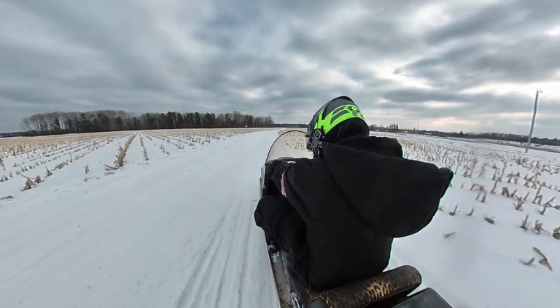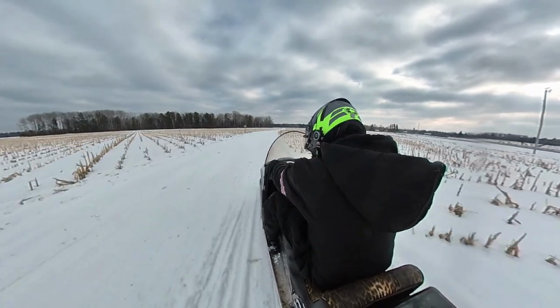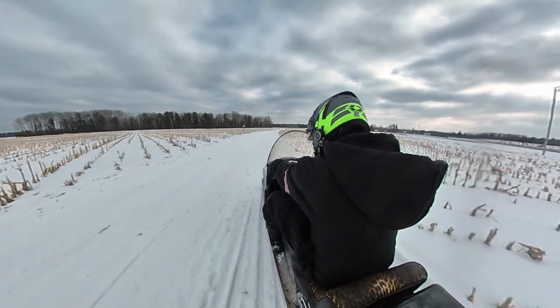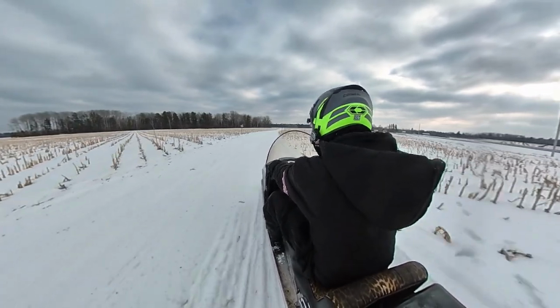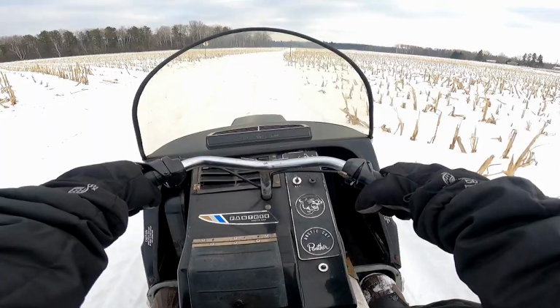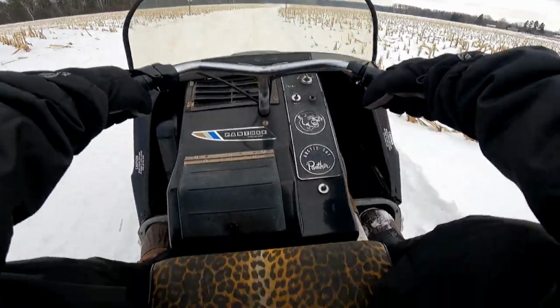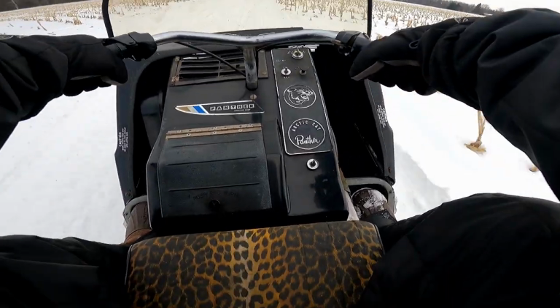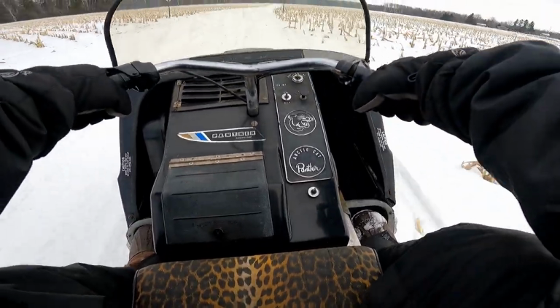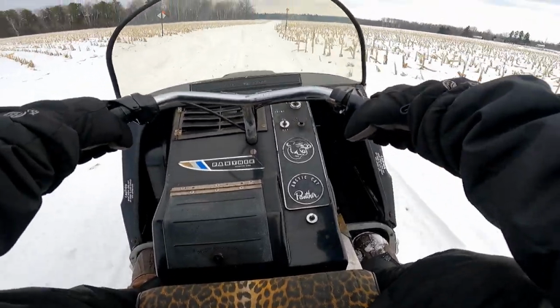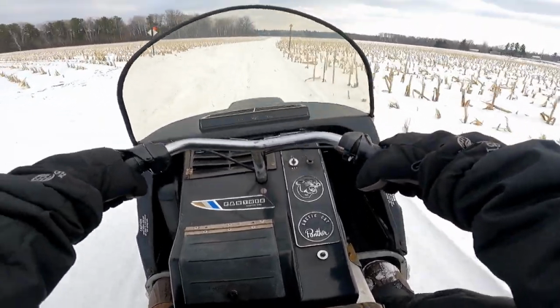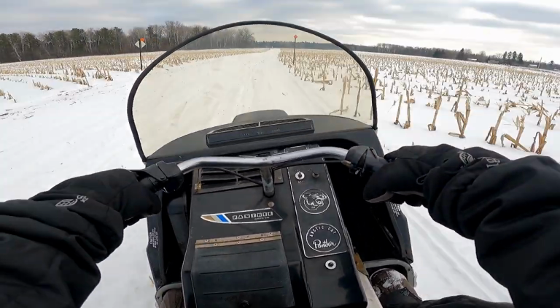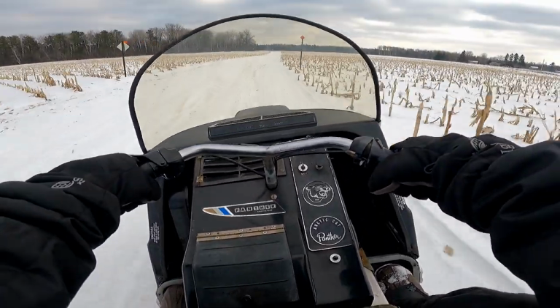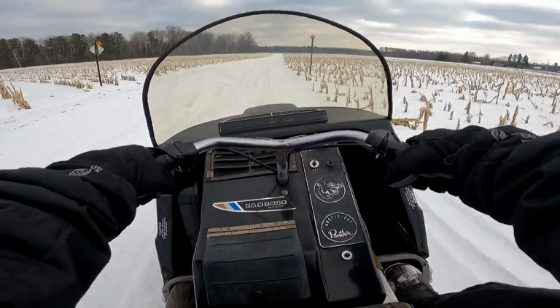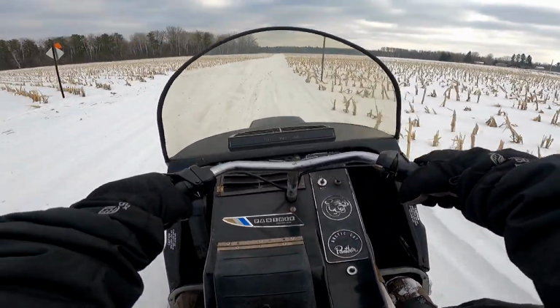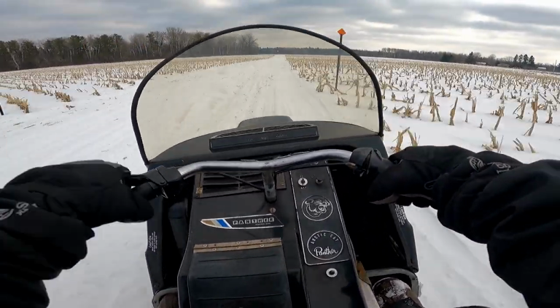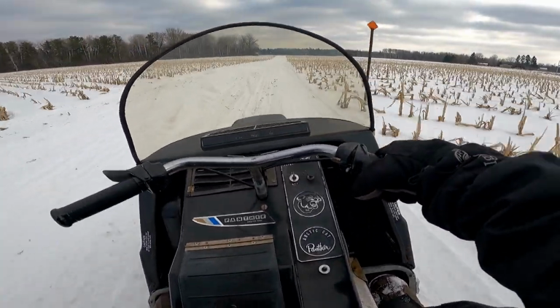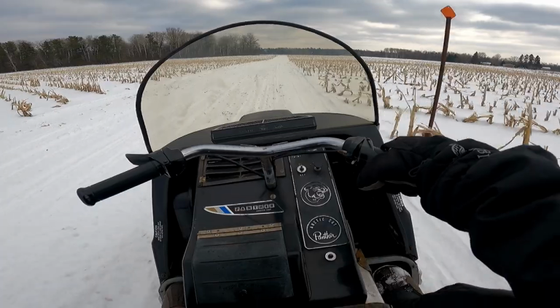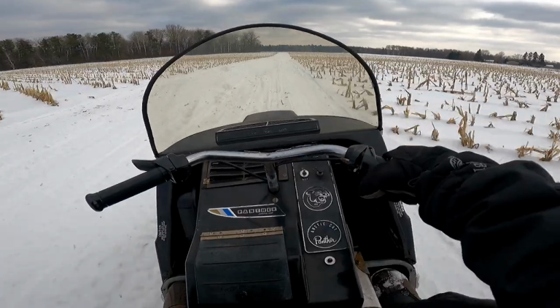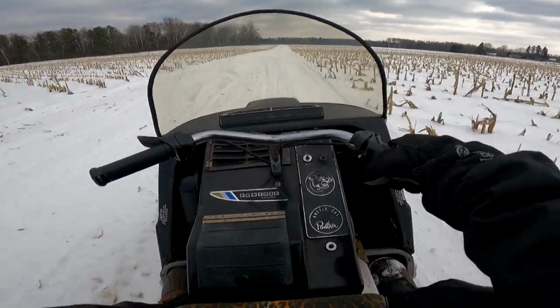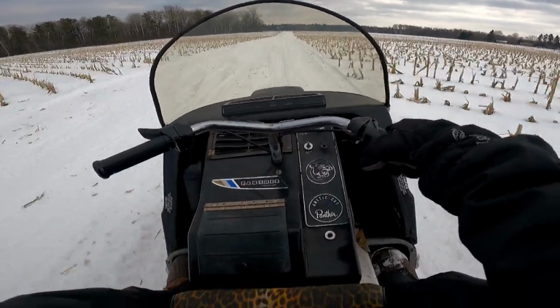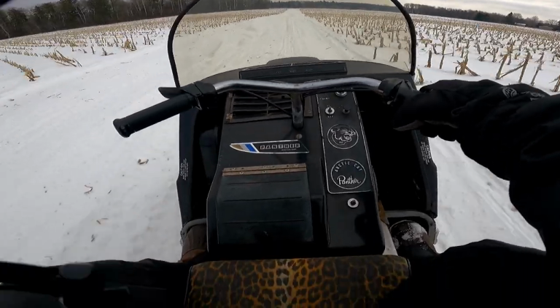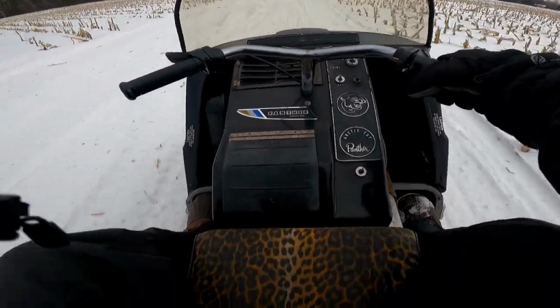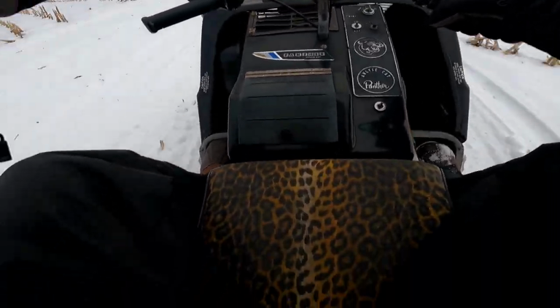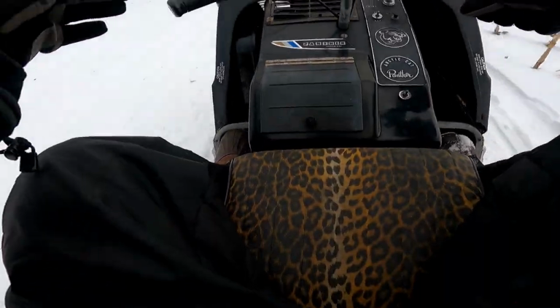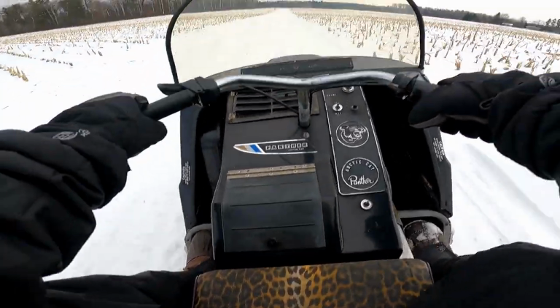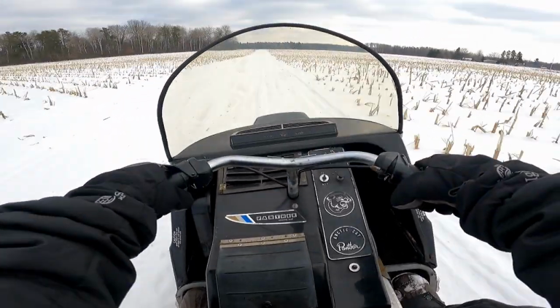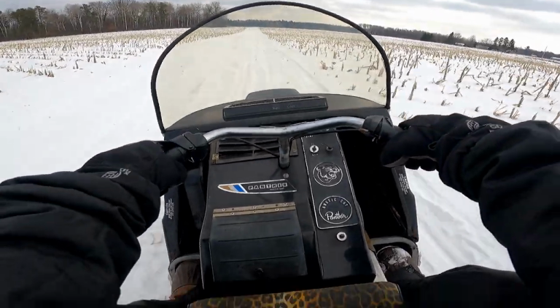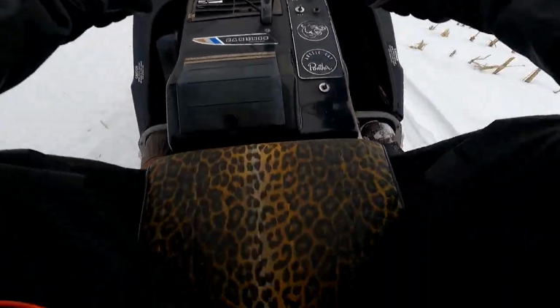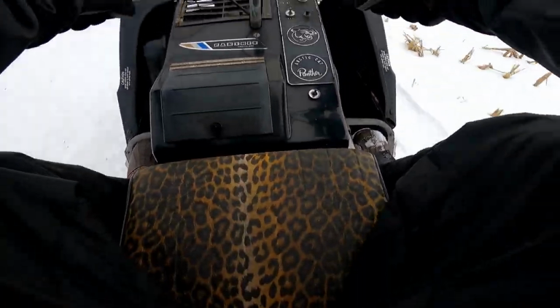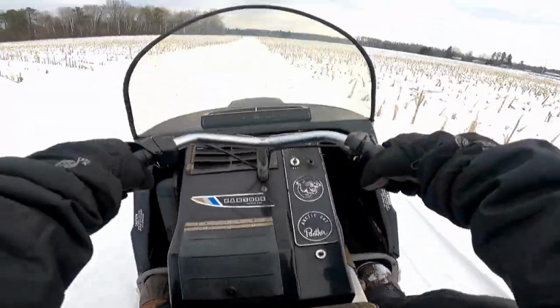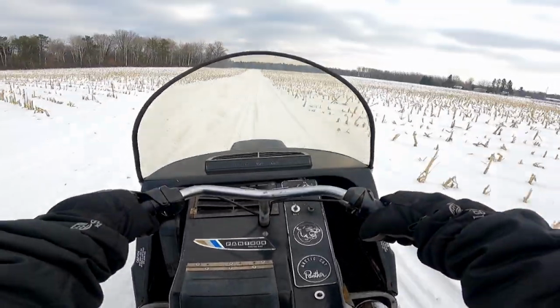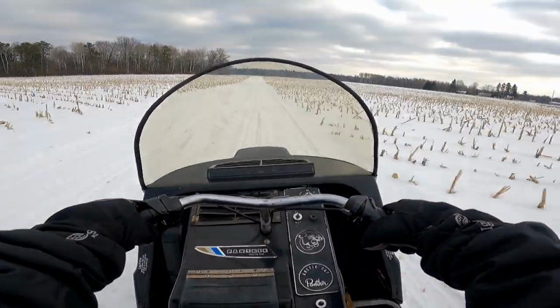Oh my gosh. This is a very strange seating position.